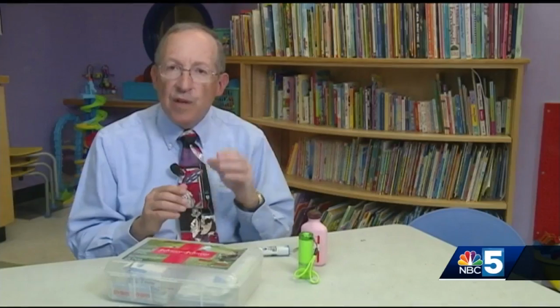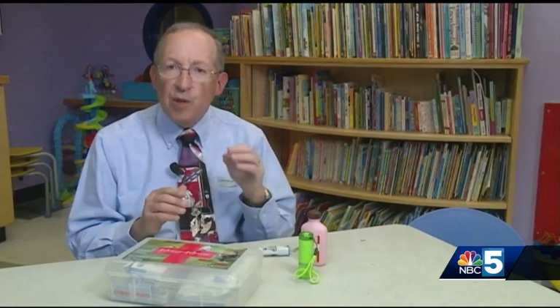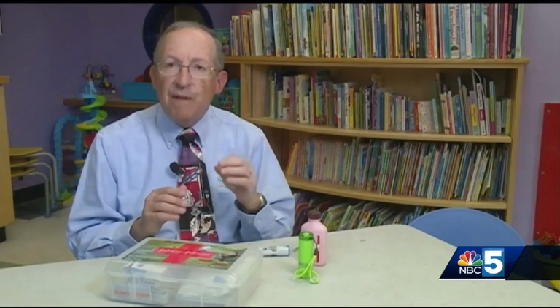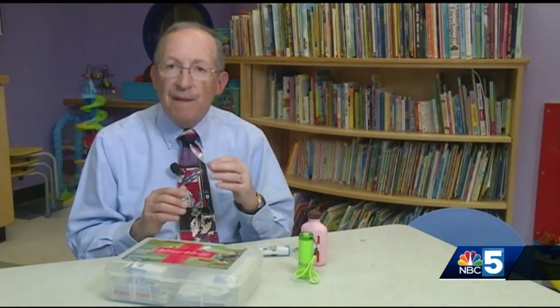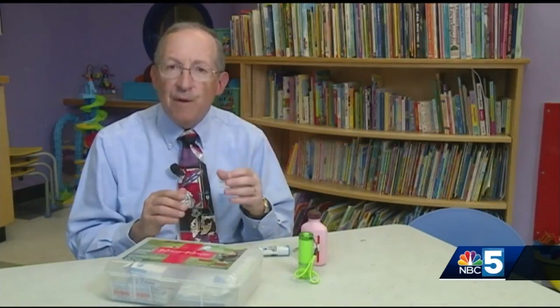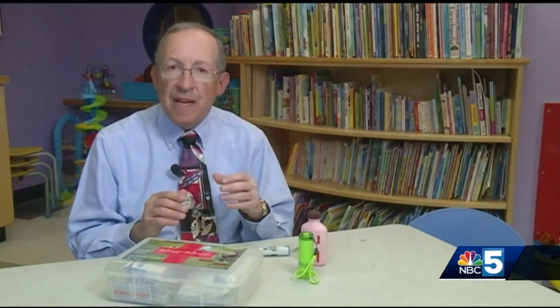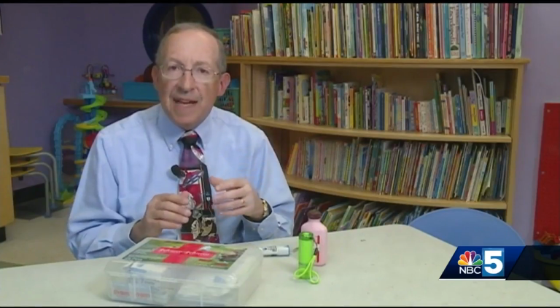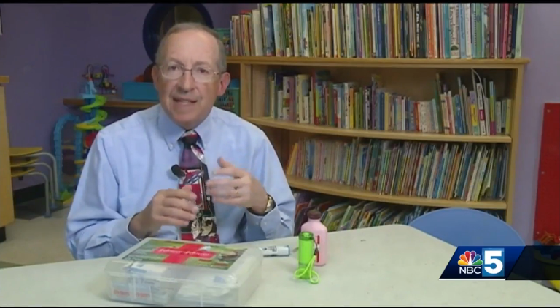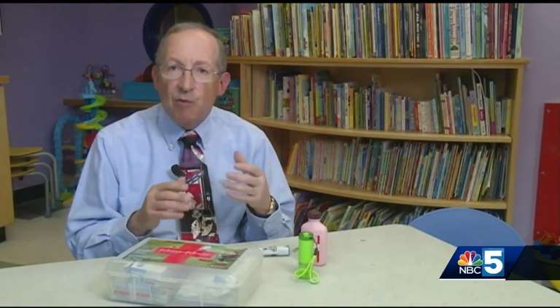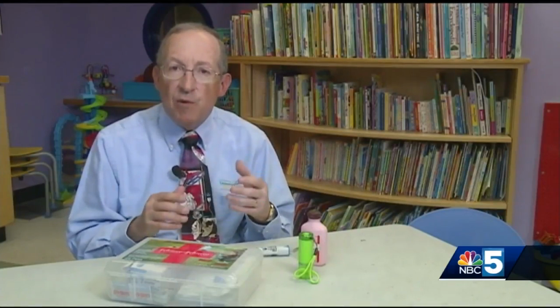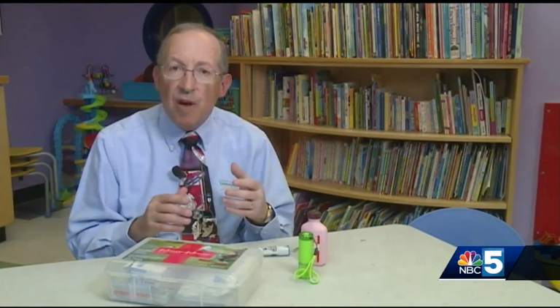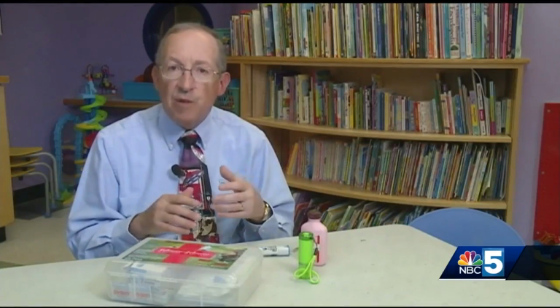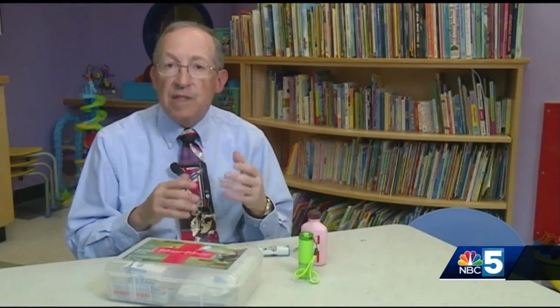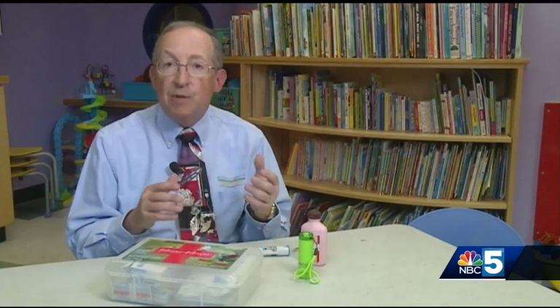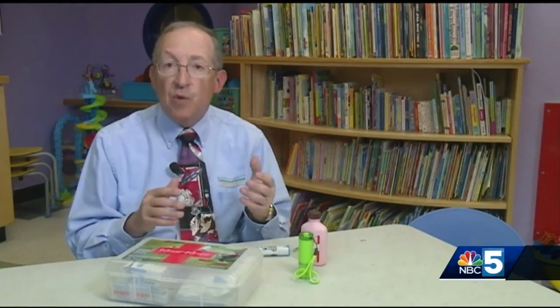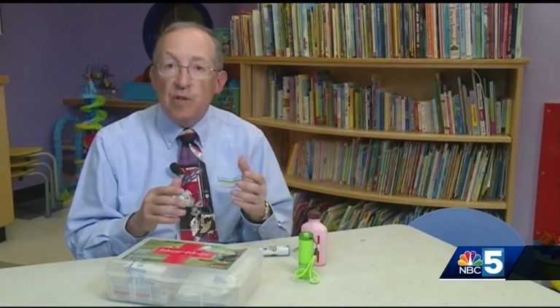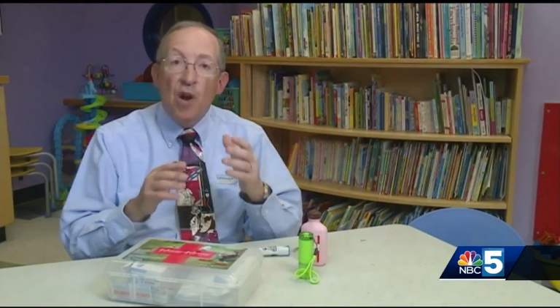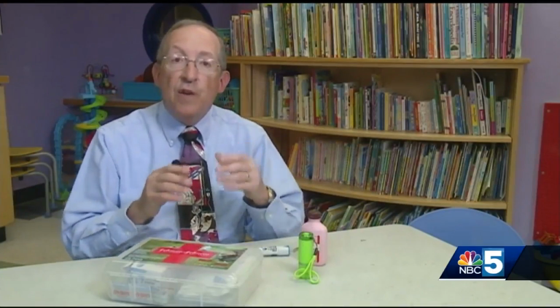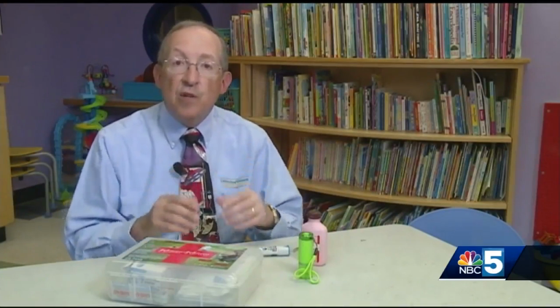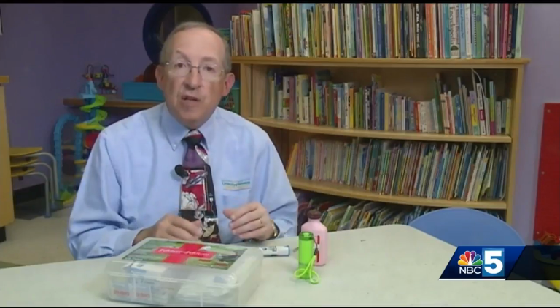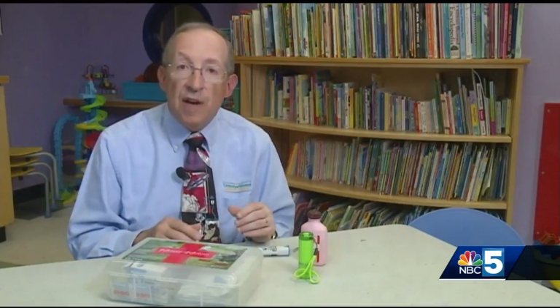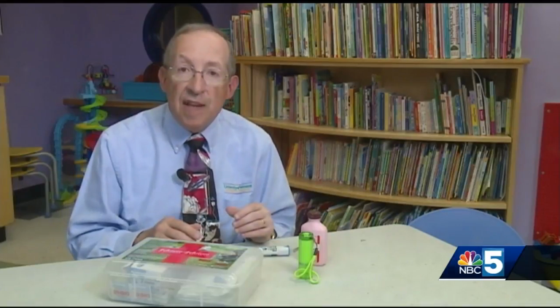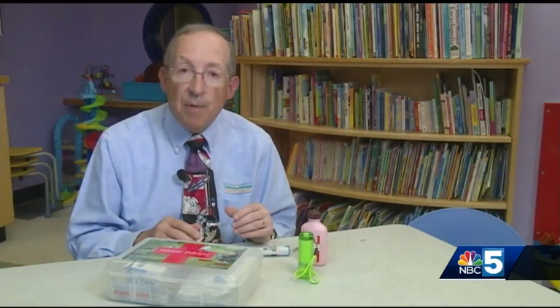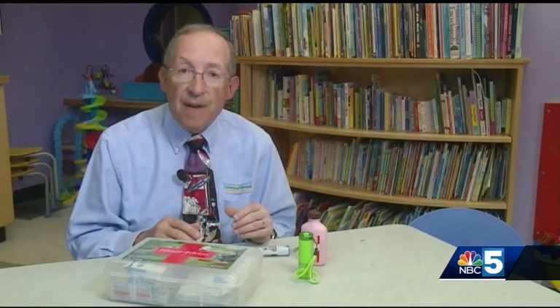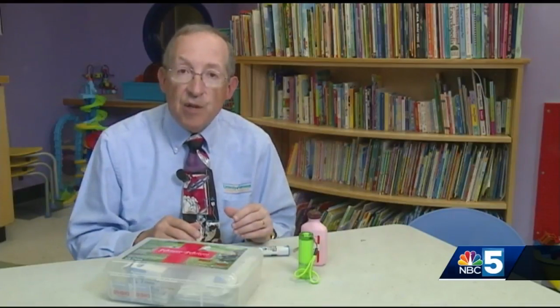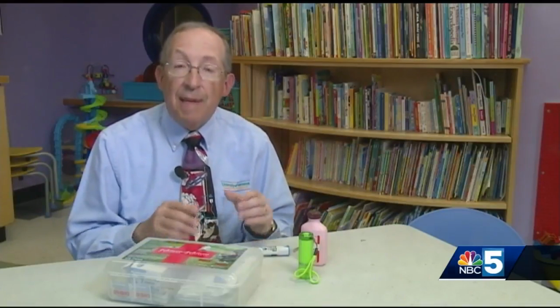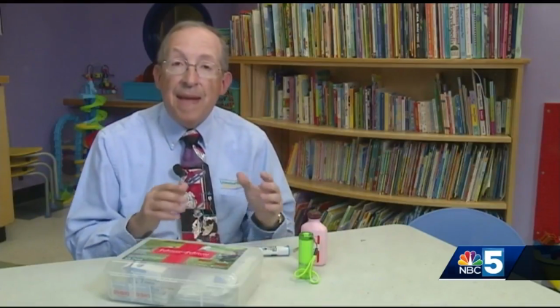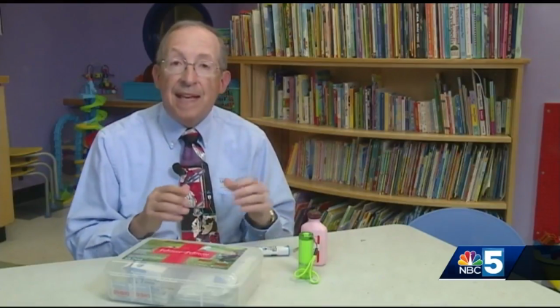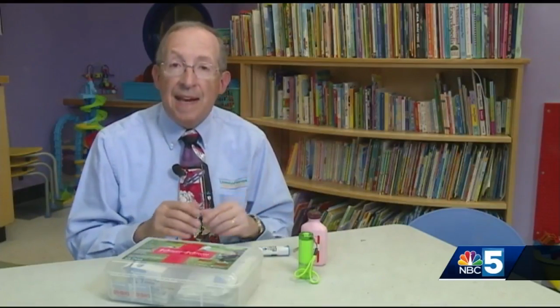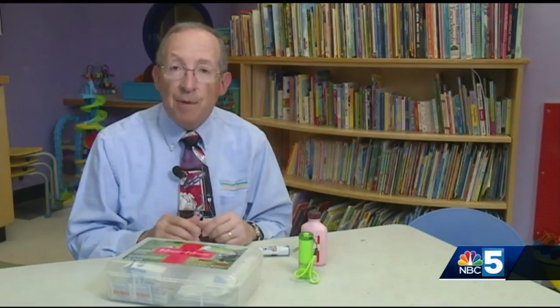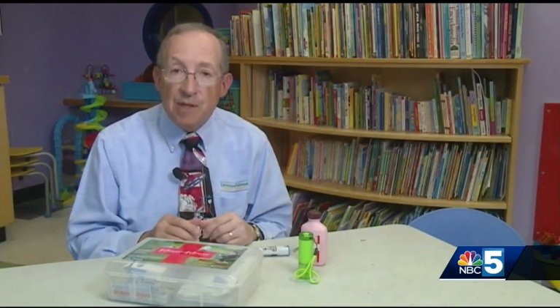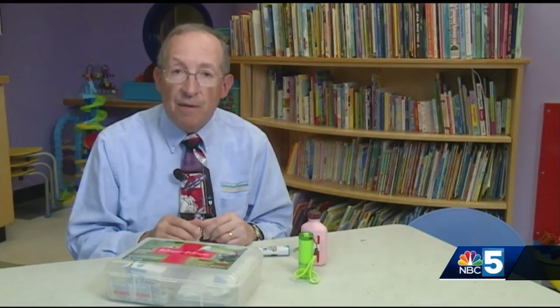You can certainly find first aid kits at the Red Cross or in some stores, or you can talk to your health care professional and make the kit up yourself.